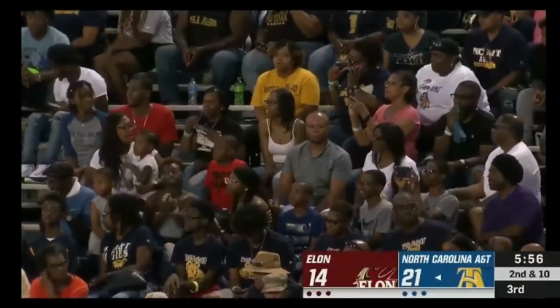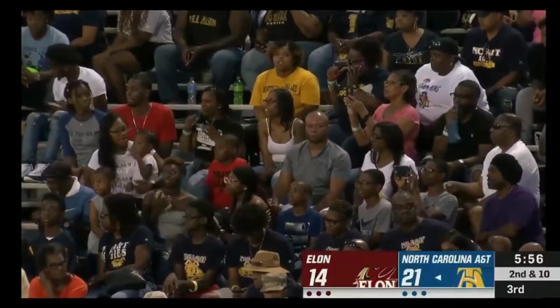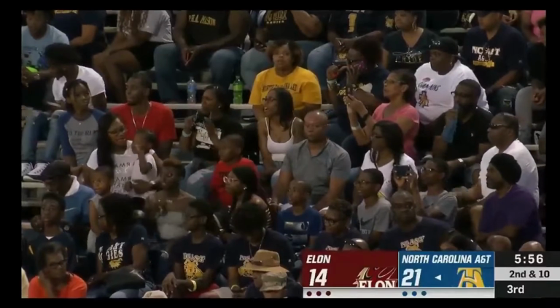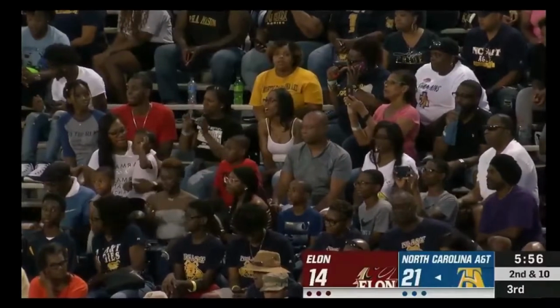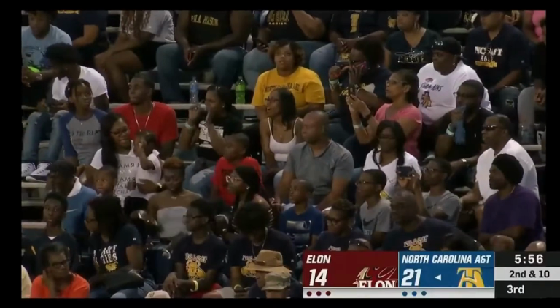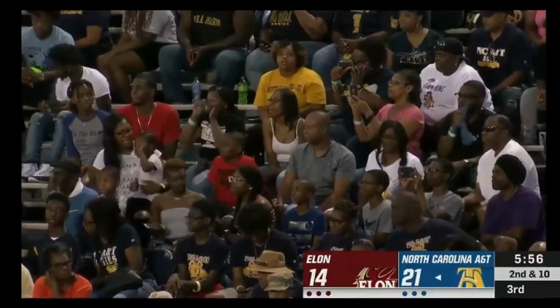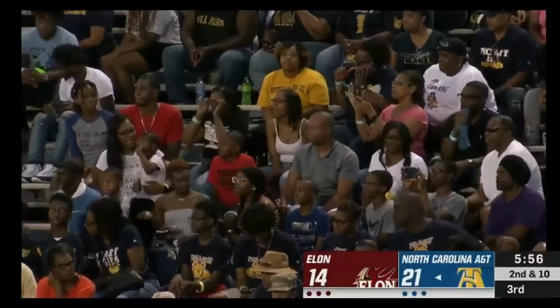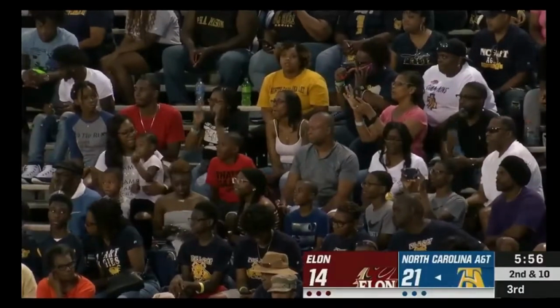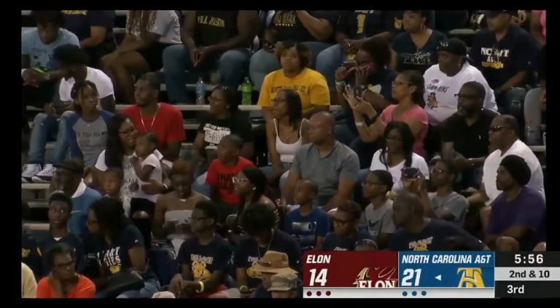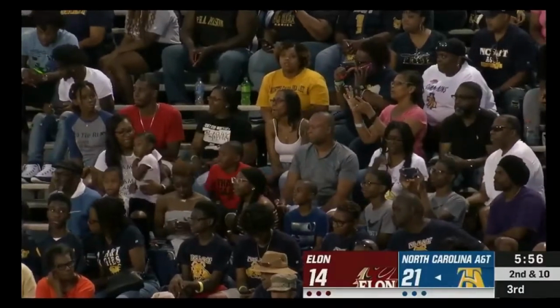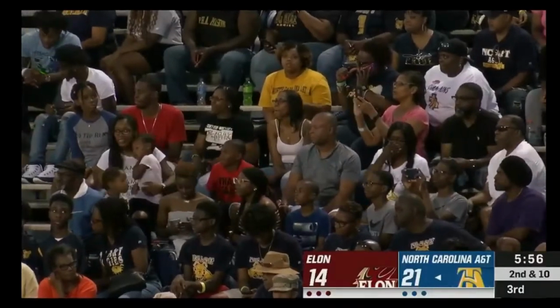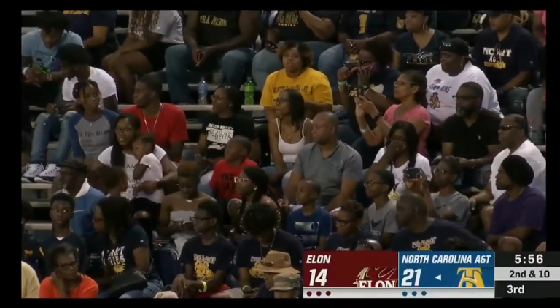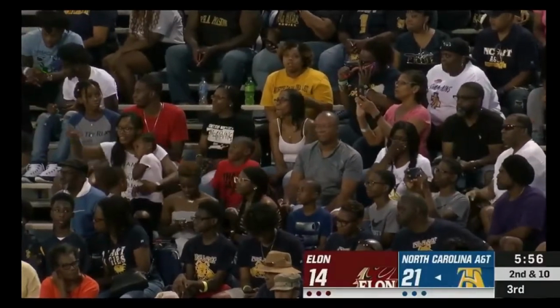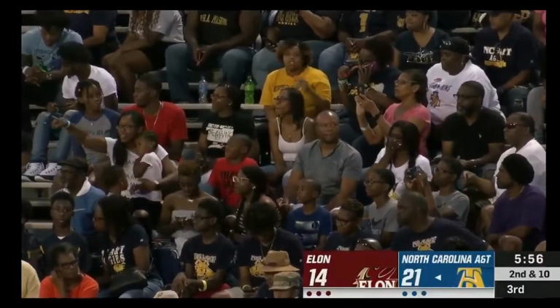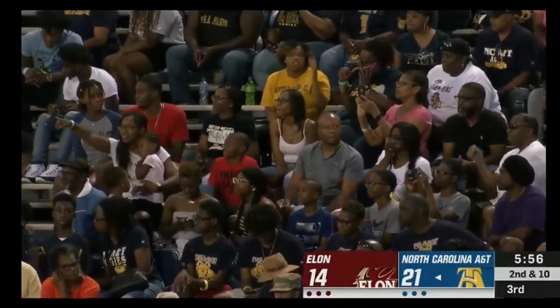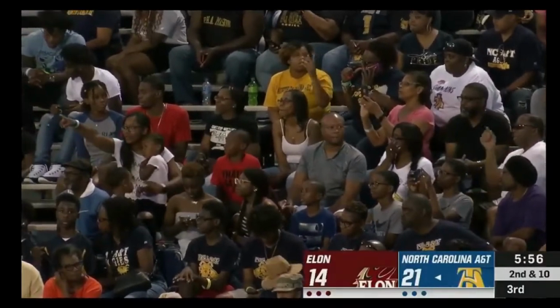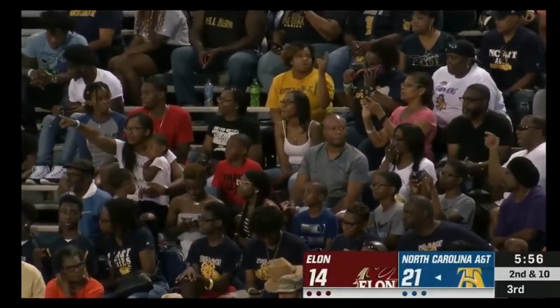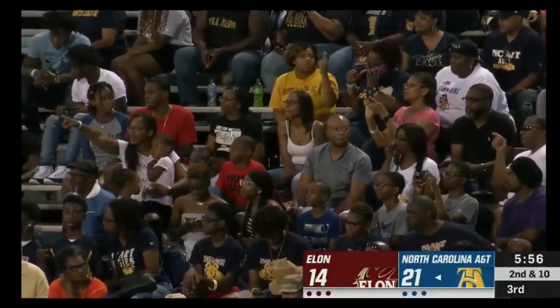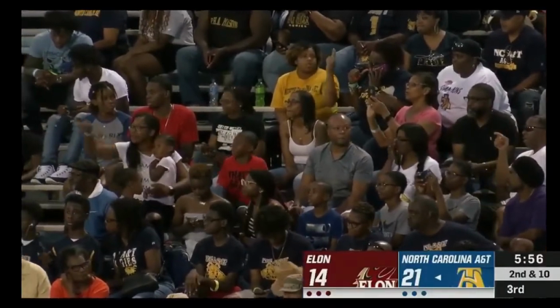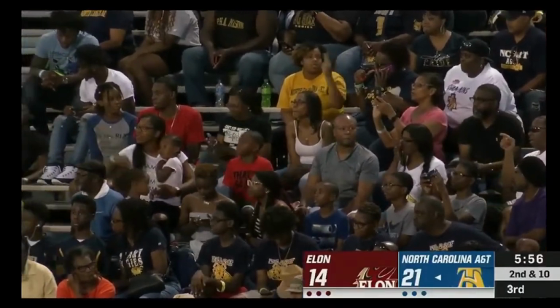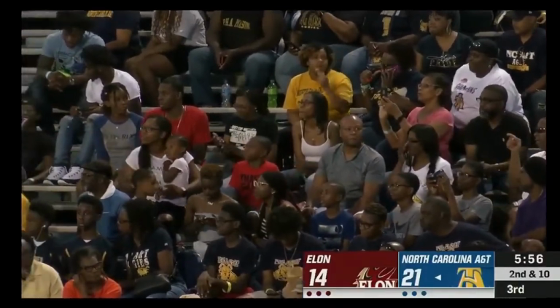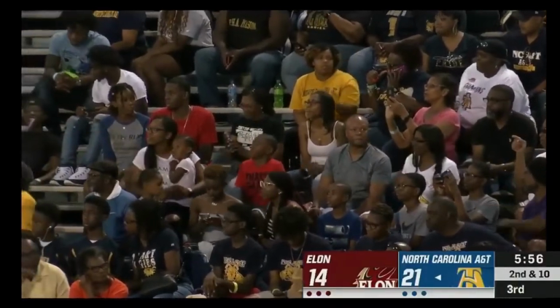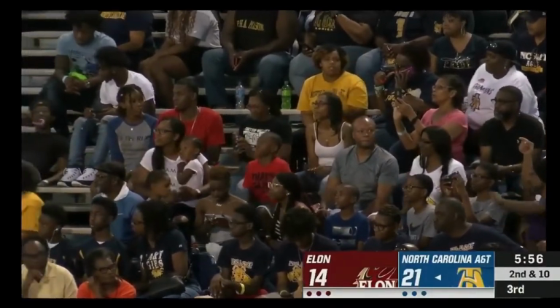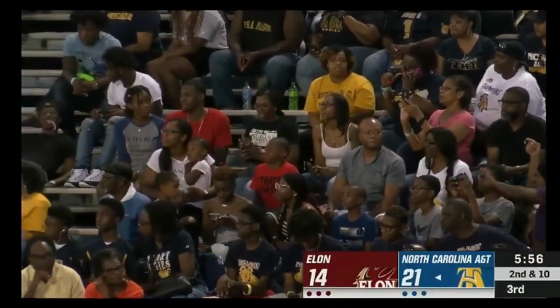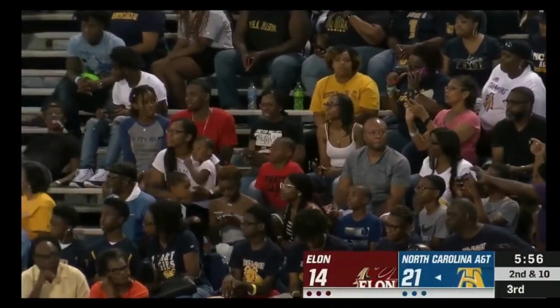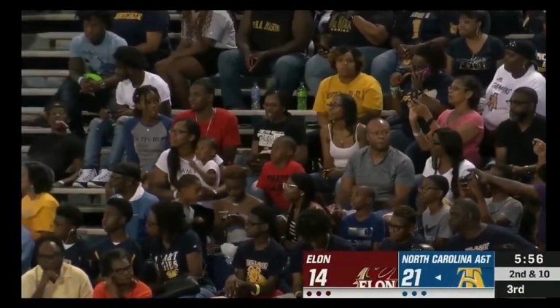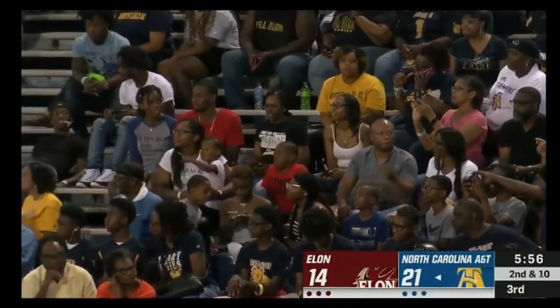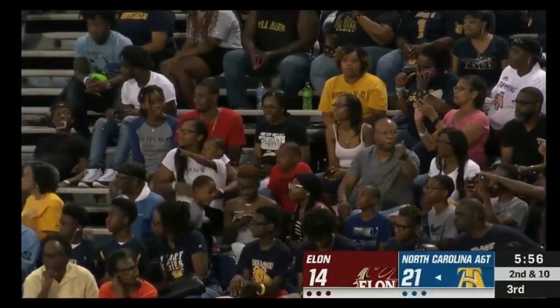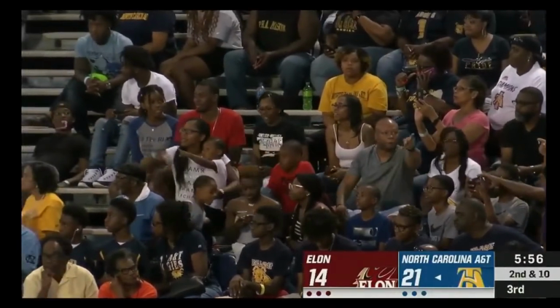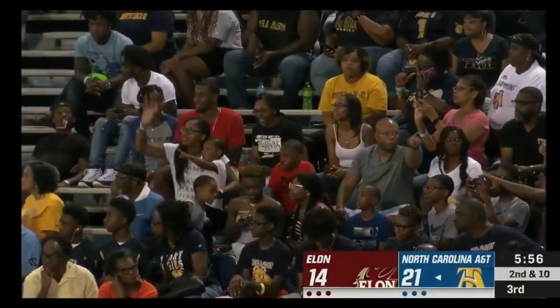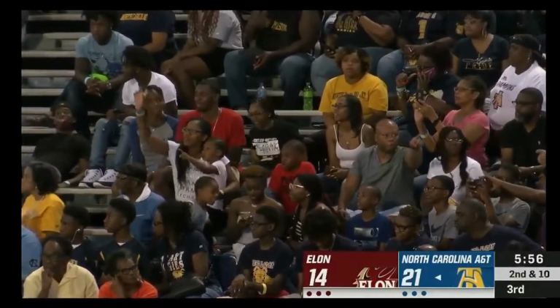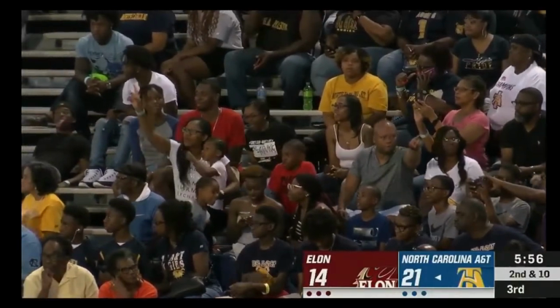A&T's offense — really, that was a very, very impressive drive after the turnover by Elon.